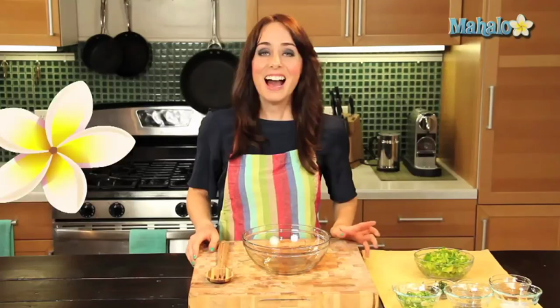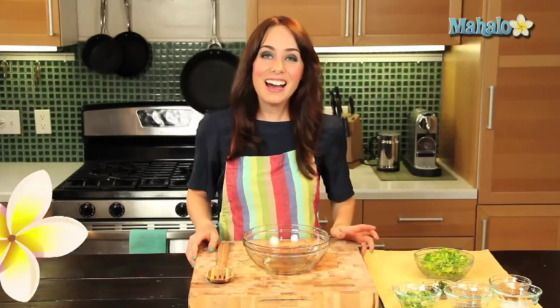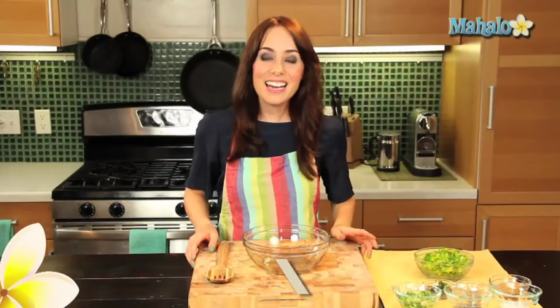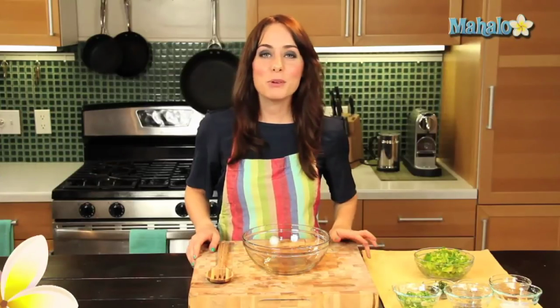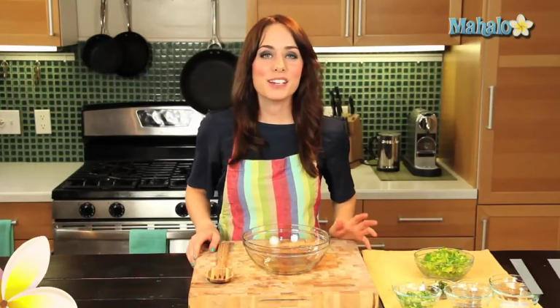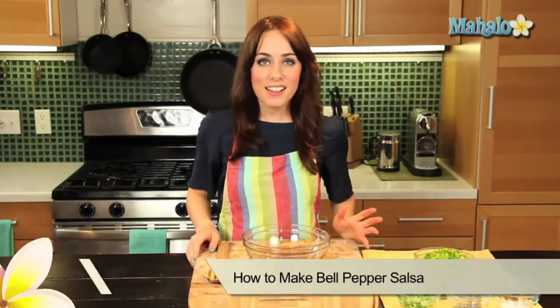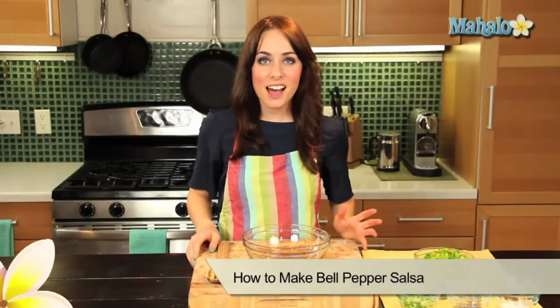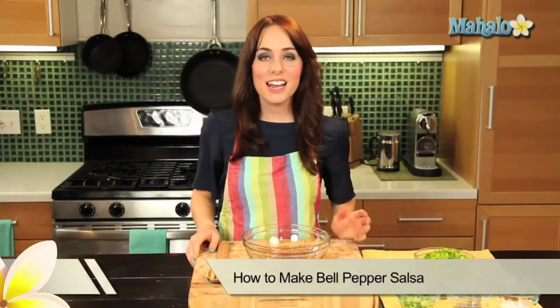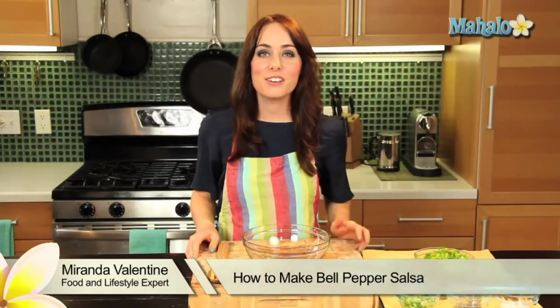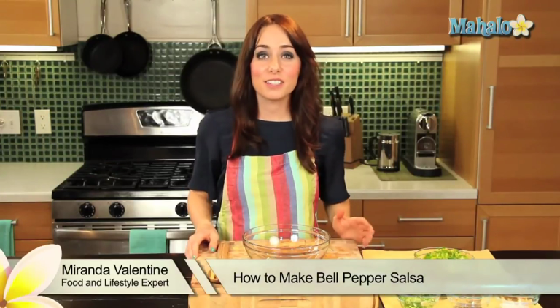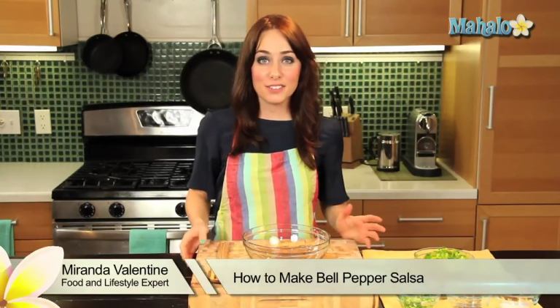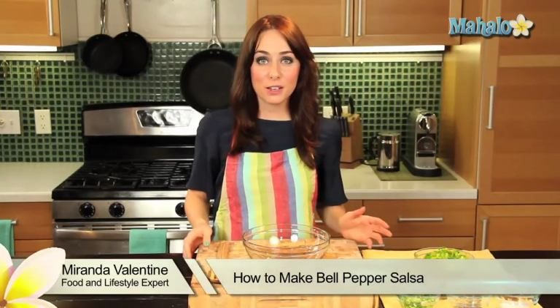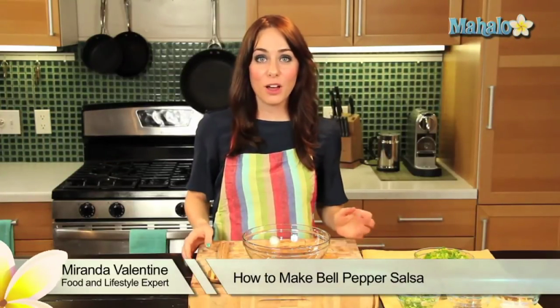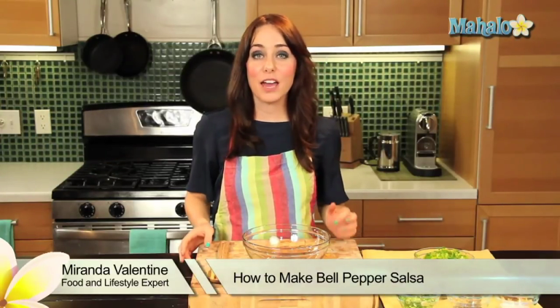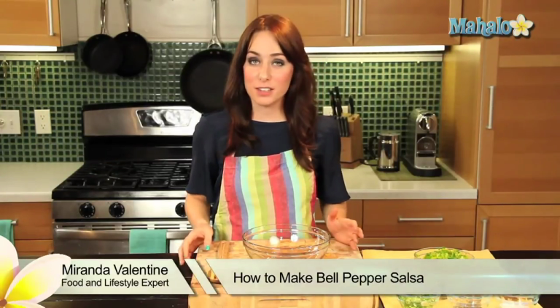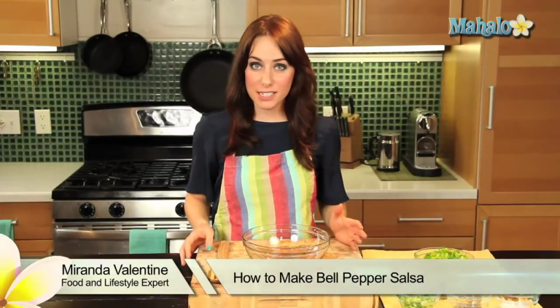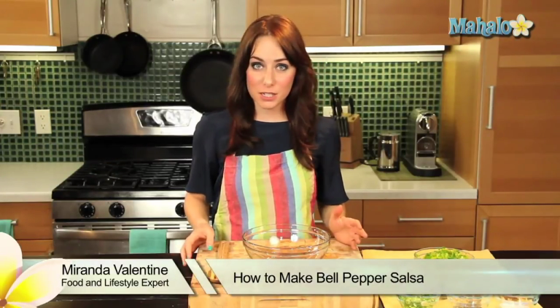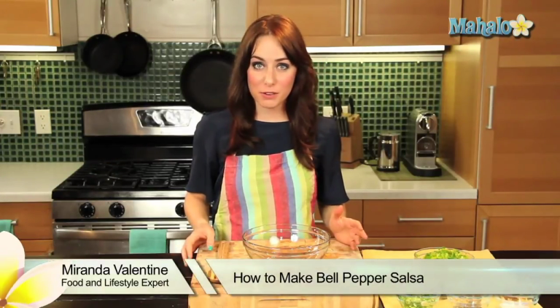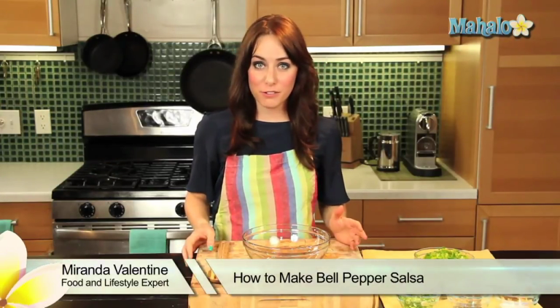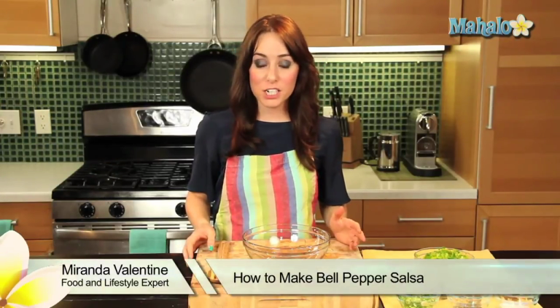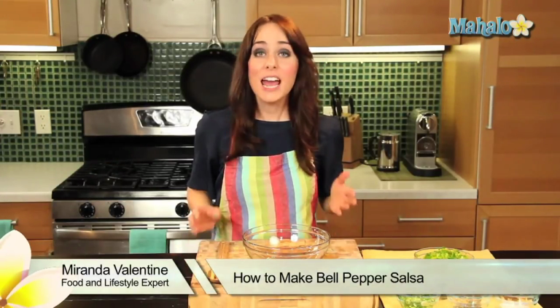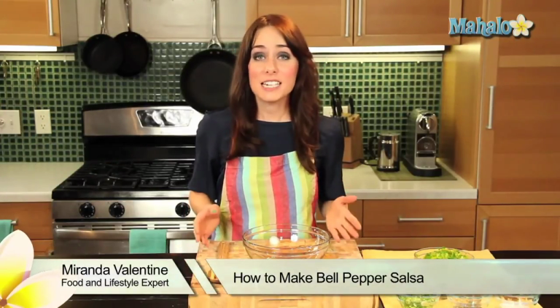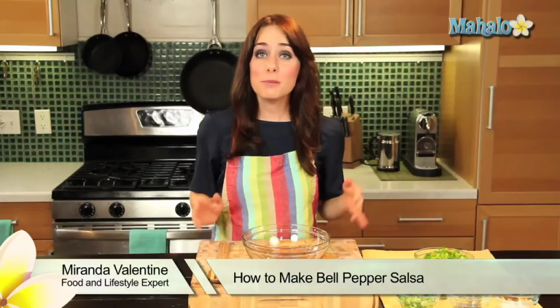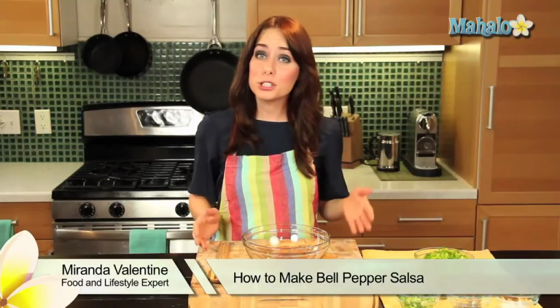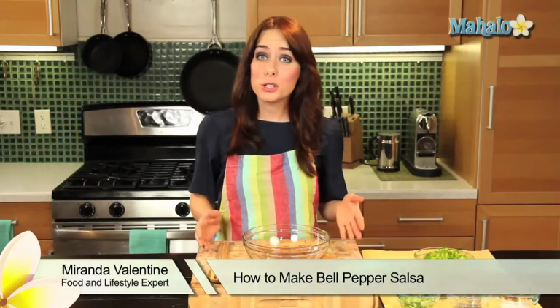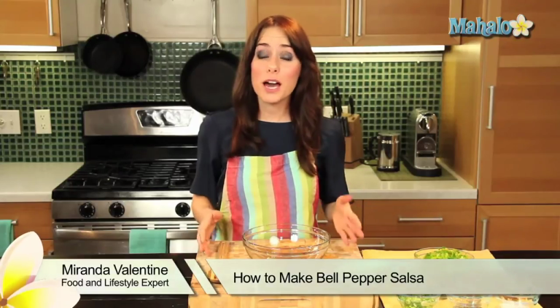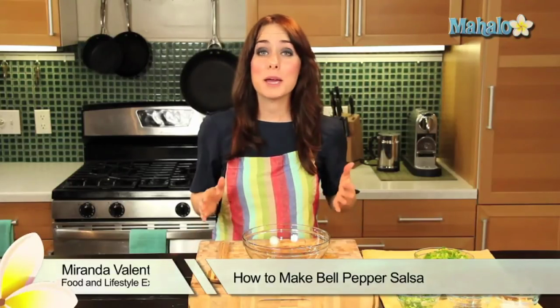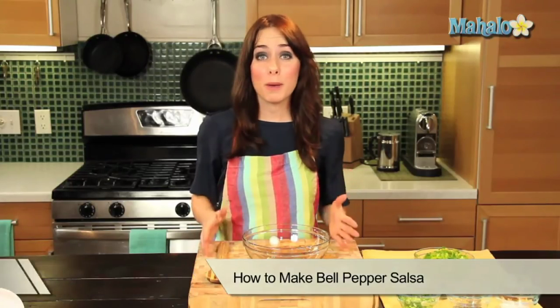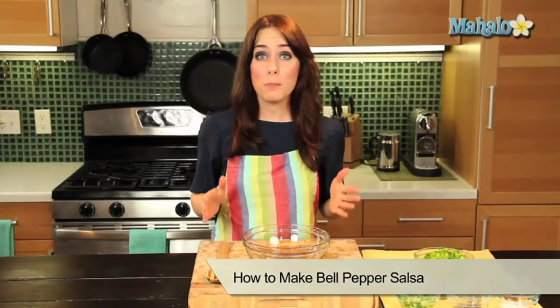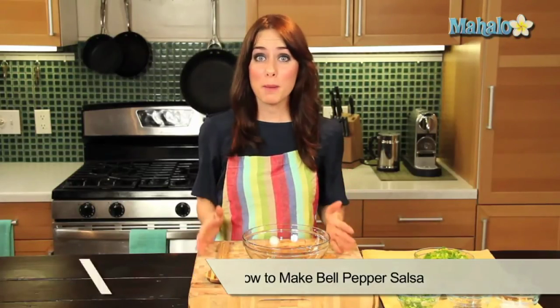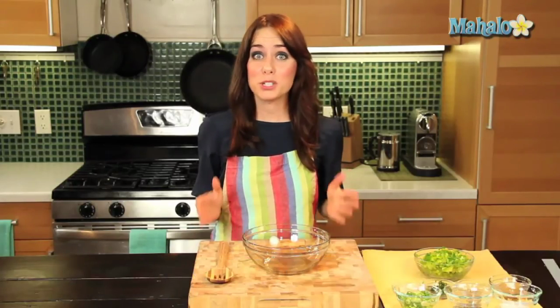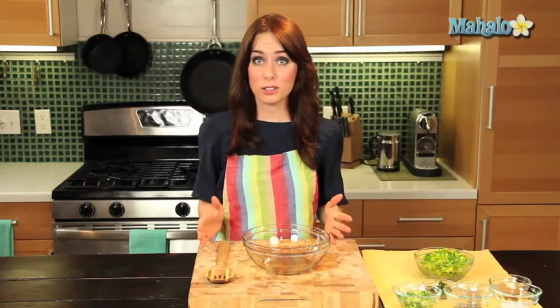Hi, I'm Miranda Valentine, editor of the lifestyle blog Everything Sounds Better in French. And today I'm going to show you how to make bell pepper salsa.